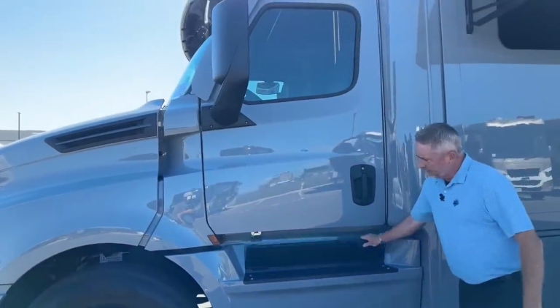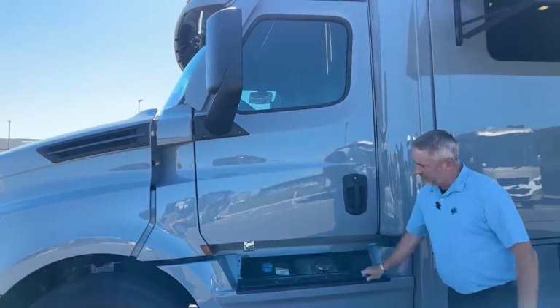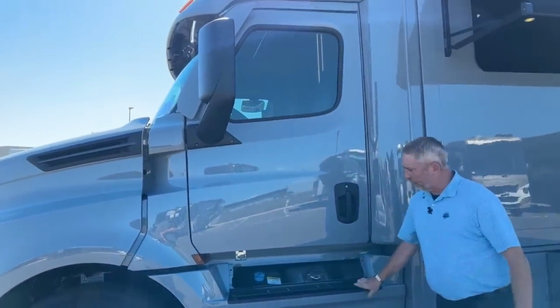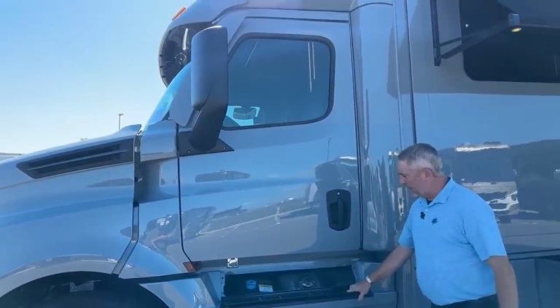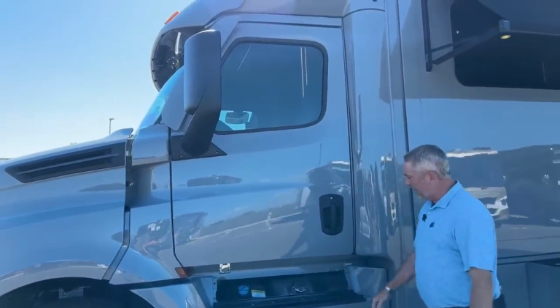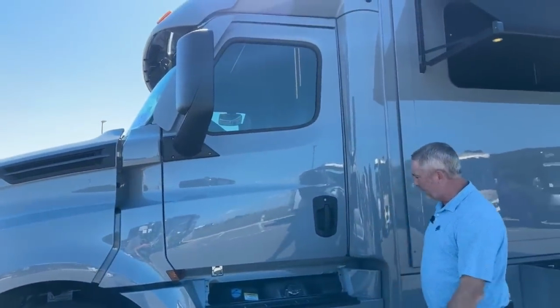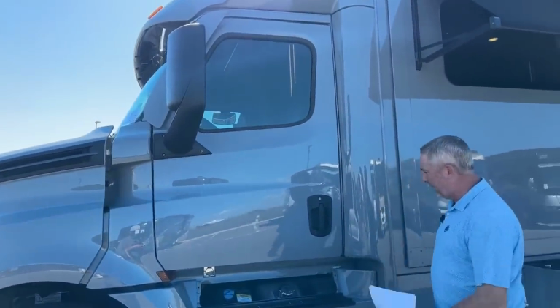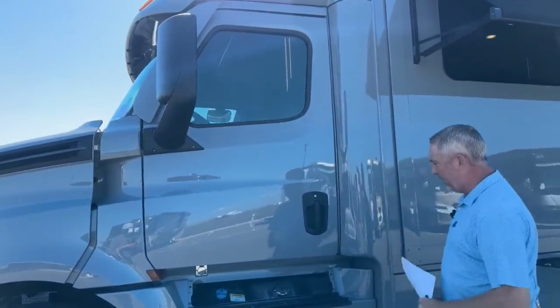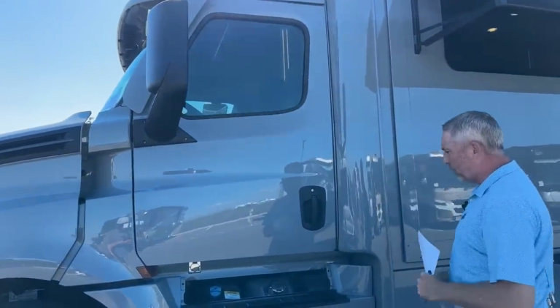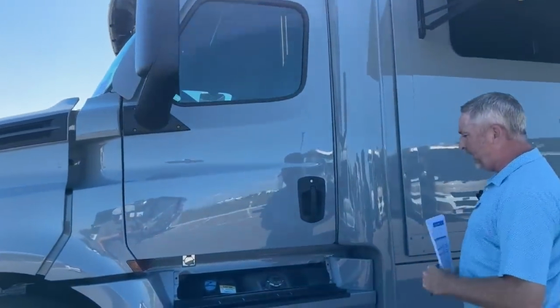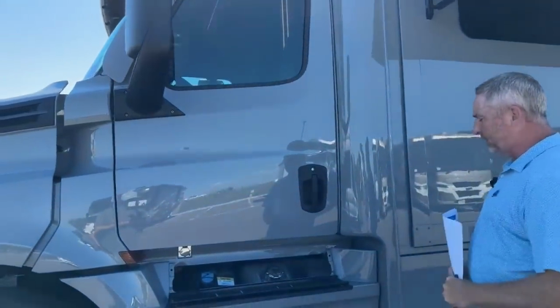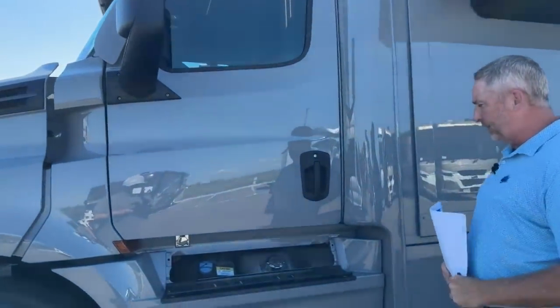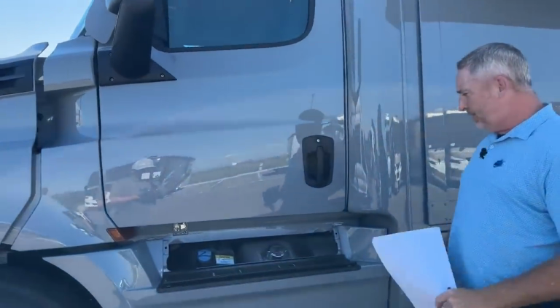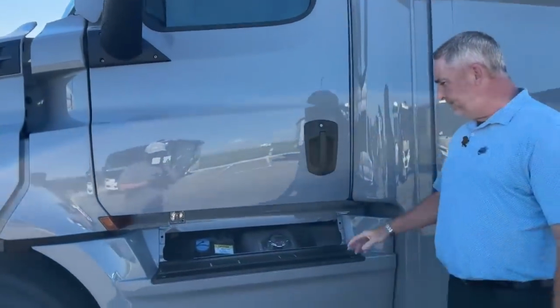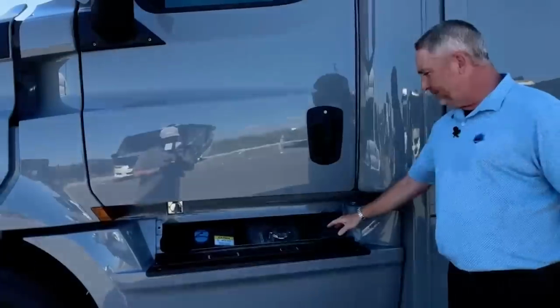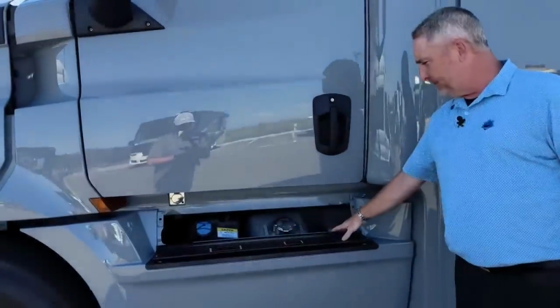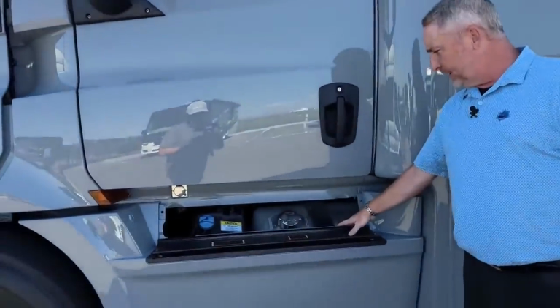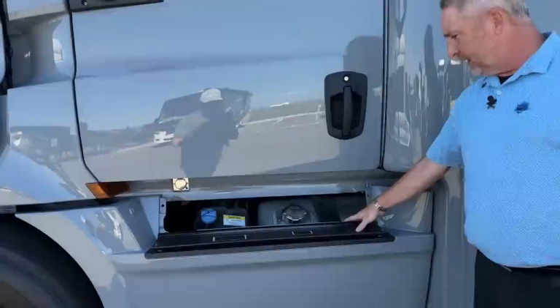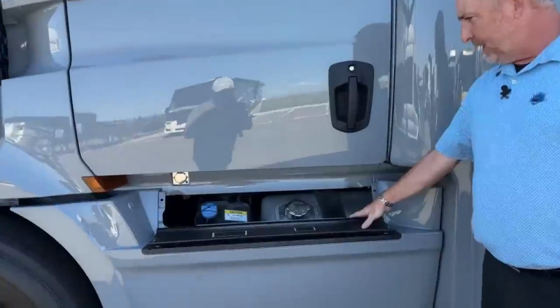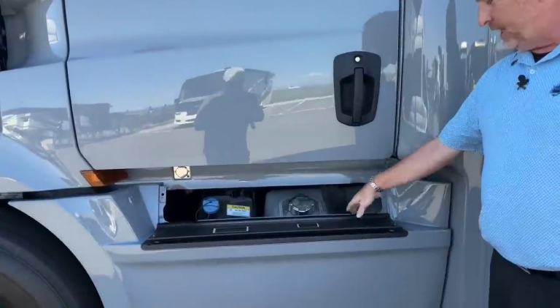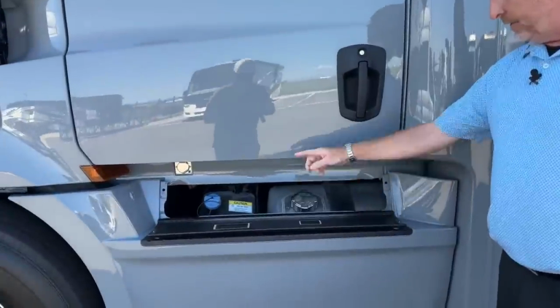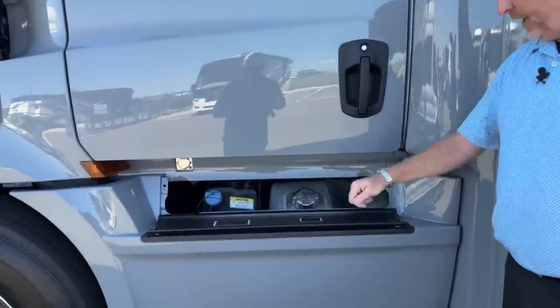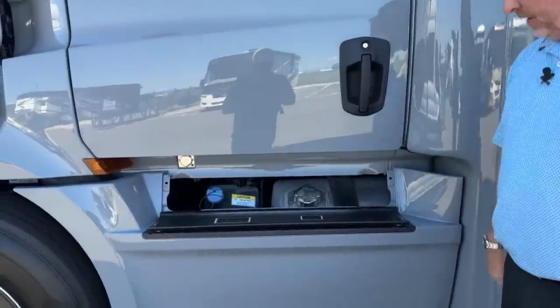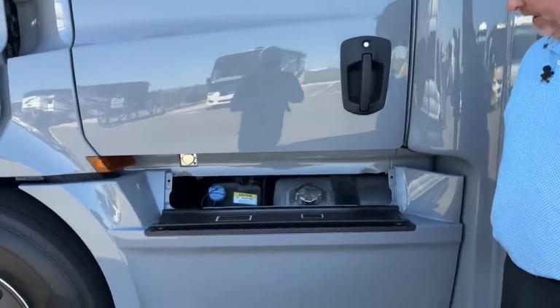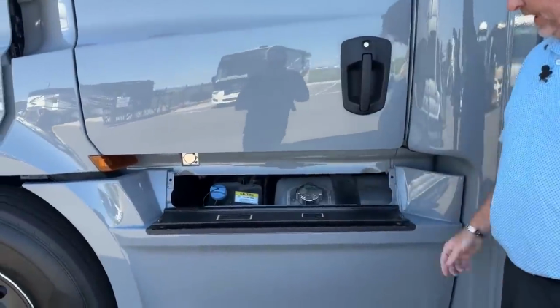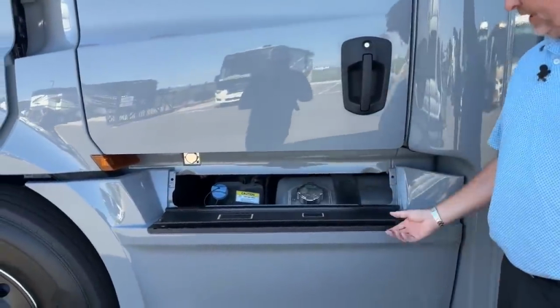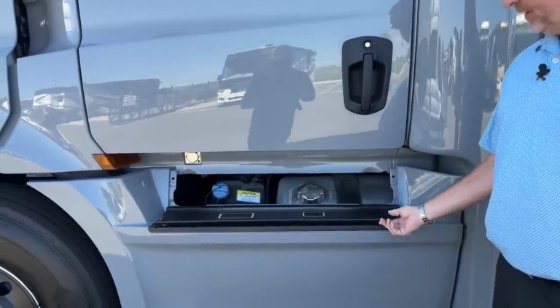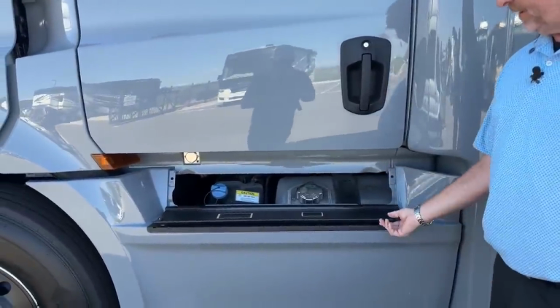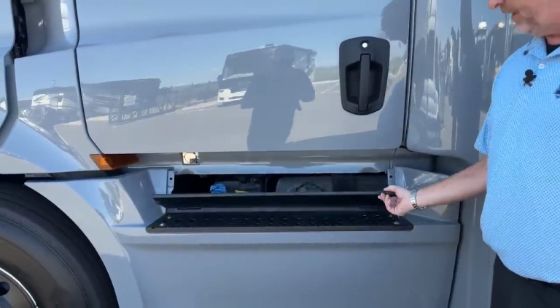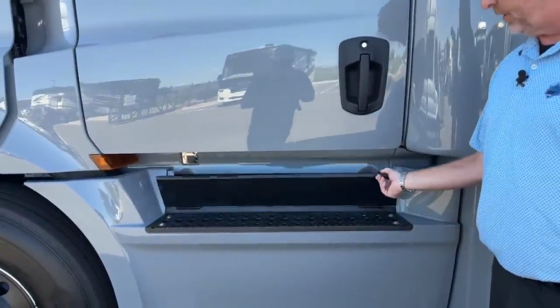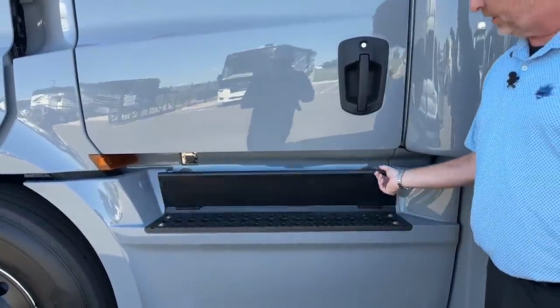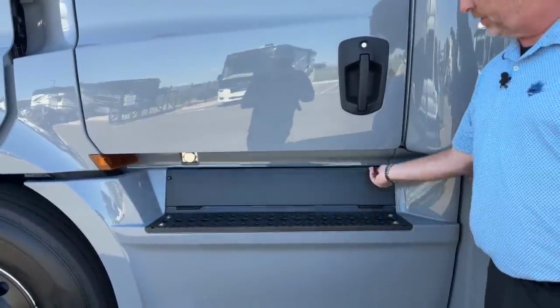This Freightliner has 120 gallons of fuel and a 15-gallon DEF tank — the diesel exhaust fluid tank.